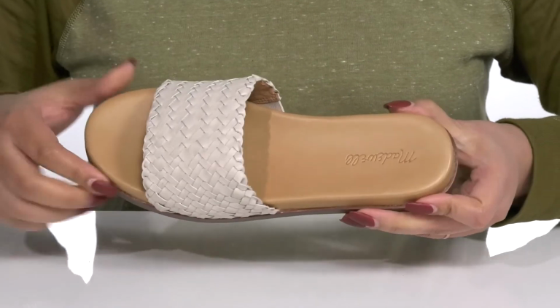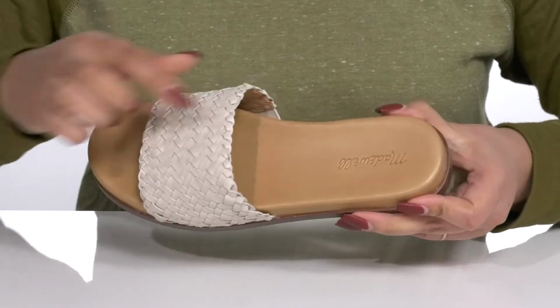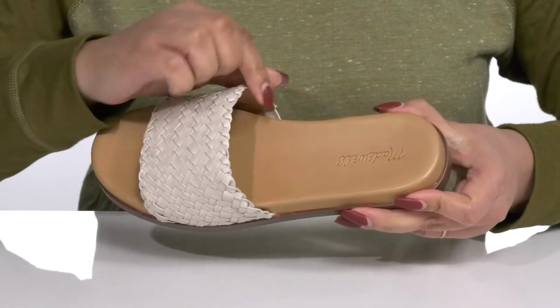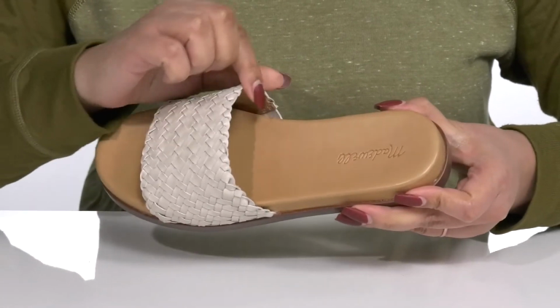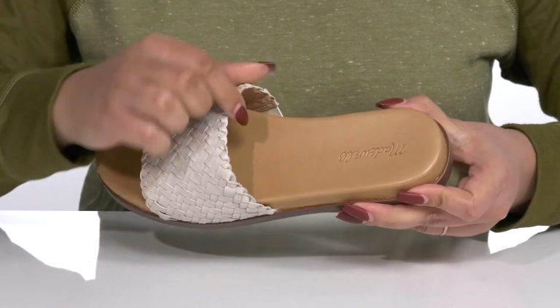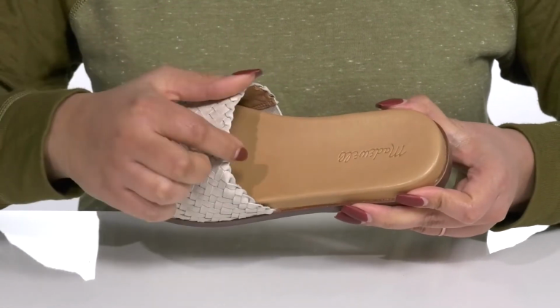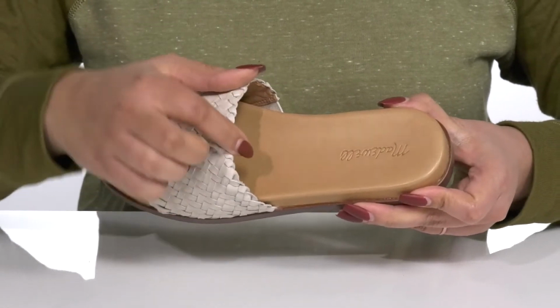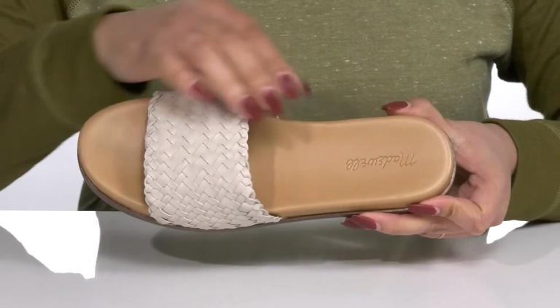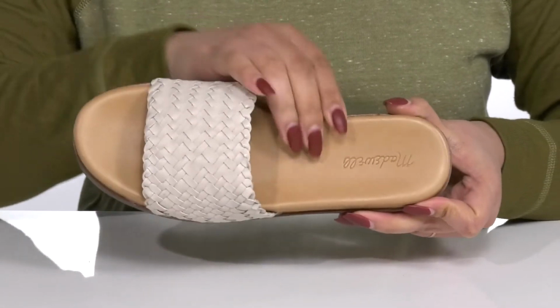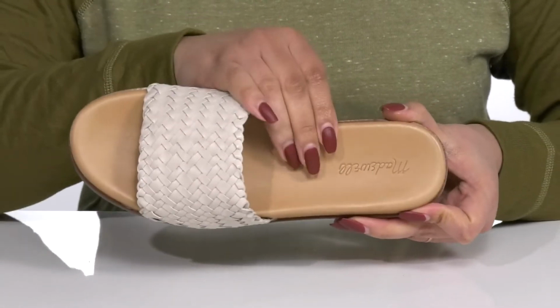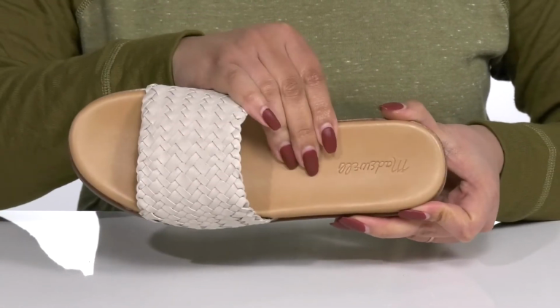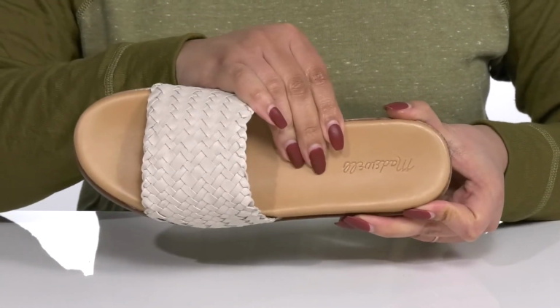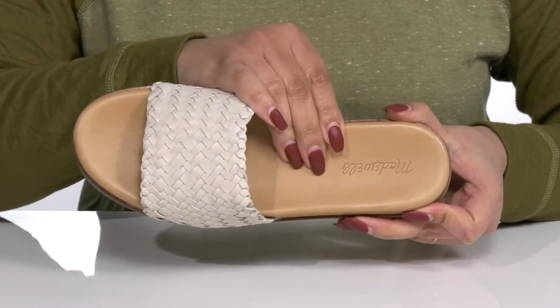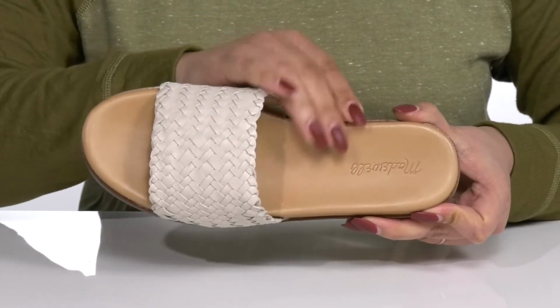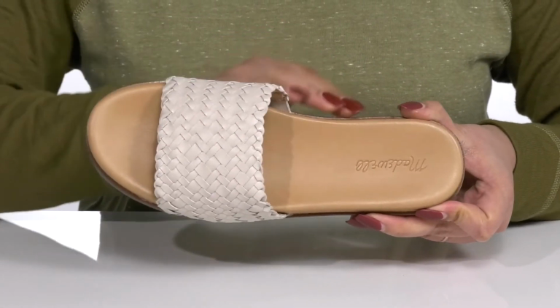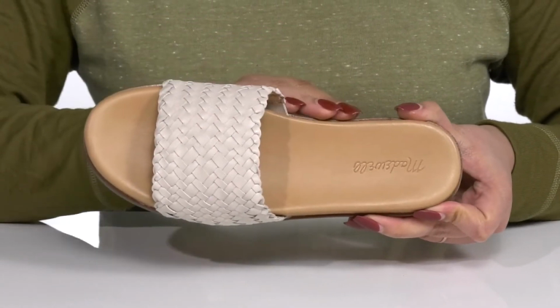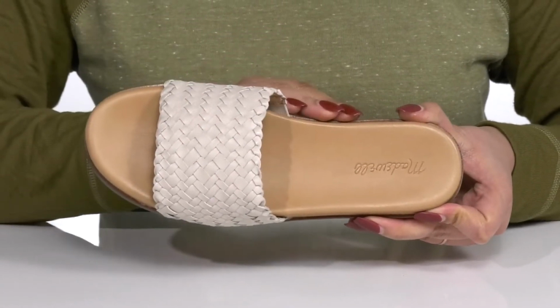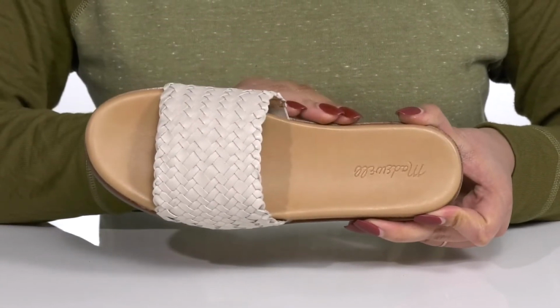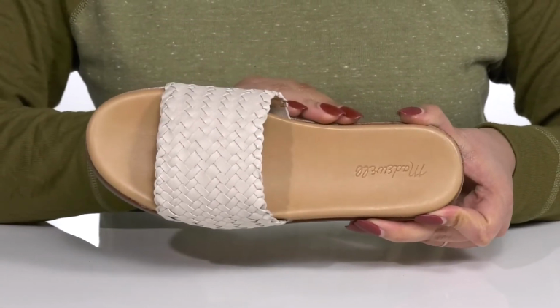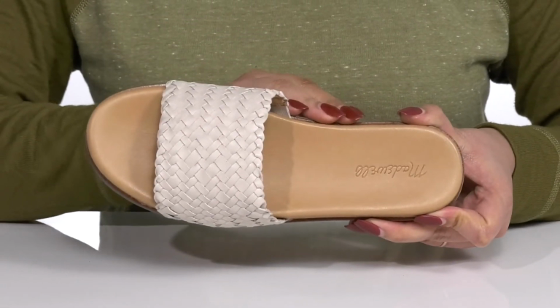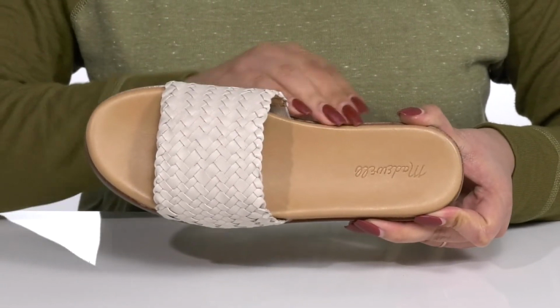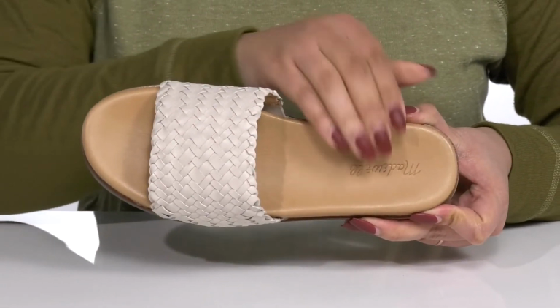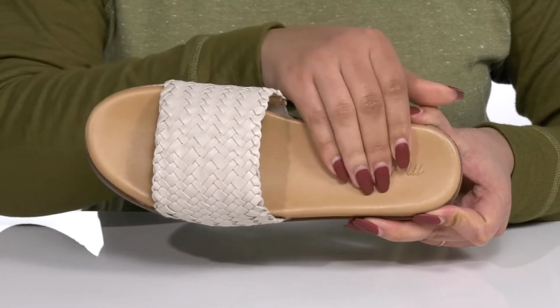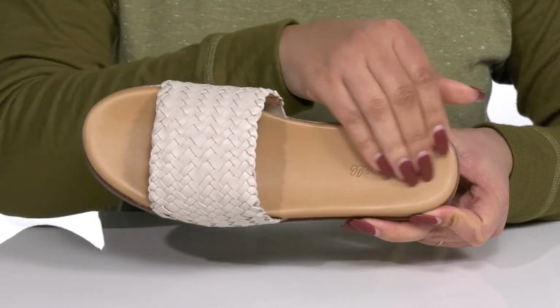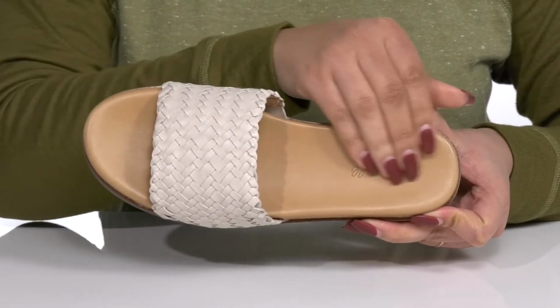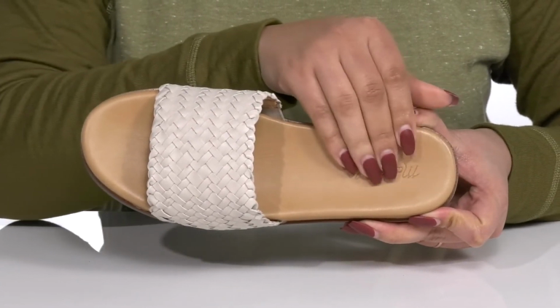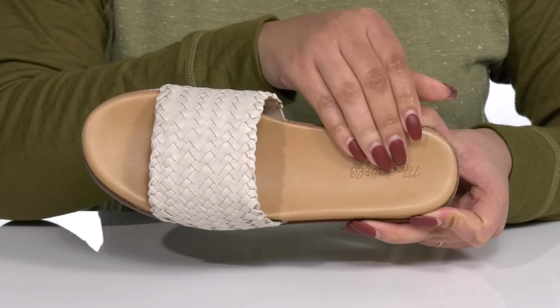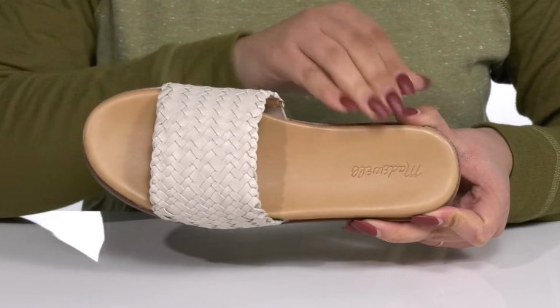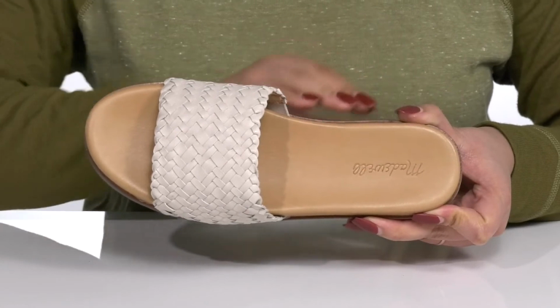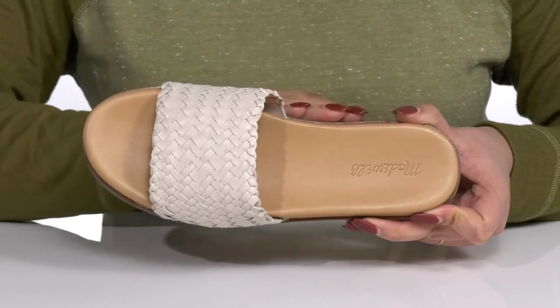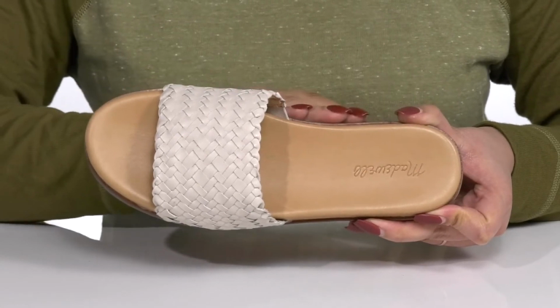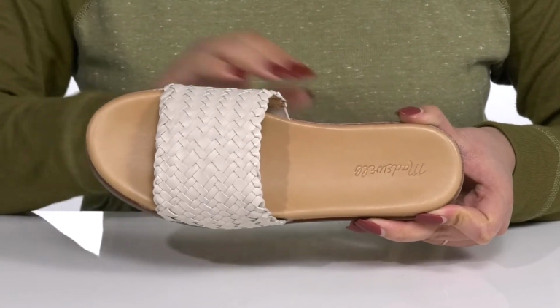Inside, there is a leather lining with a cushioned footbed to keep you comfortable all day, and the logo is embossed at the heel.